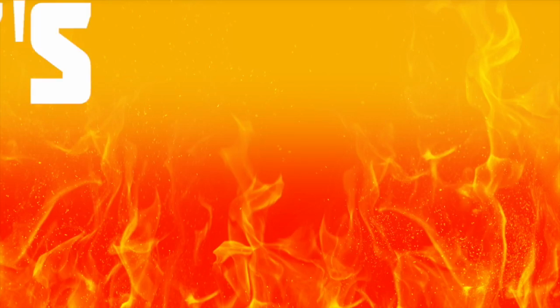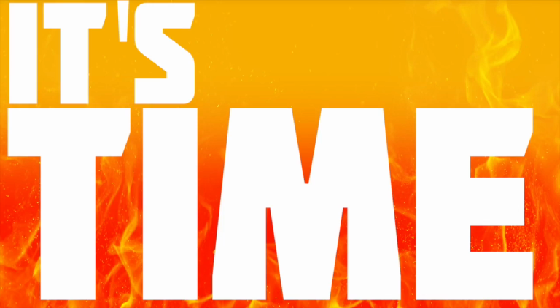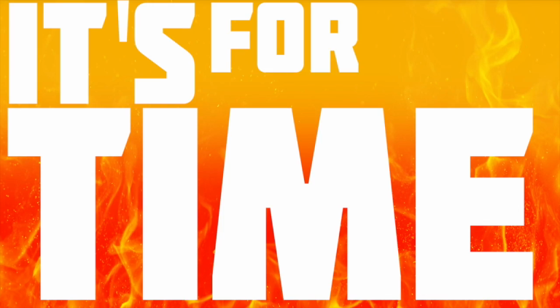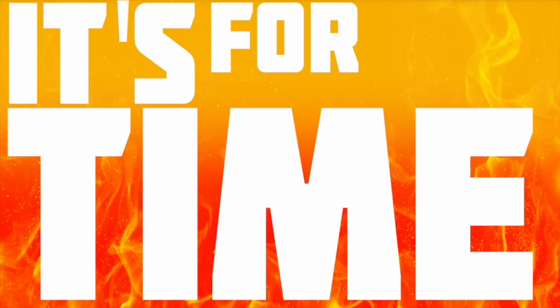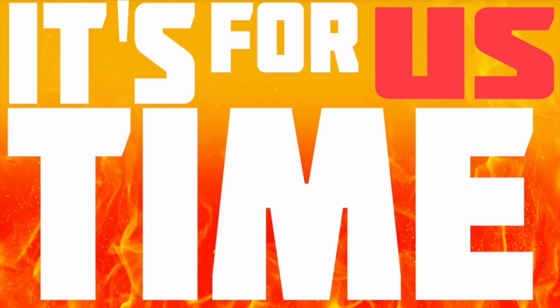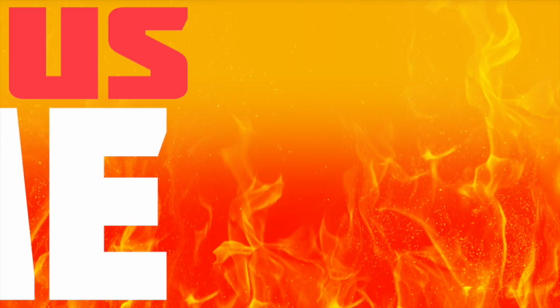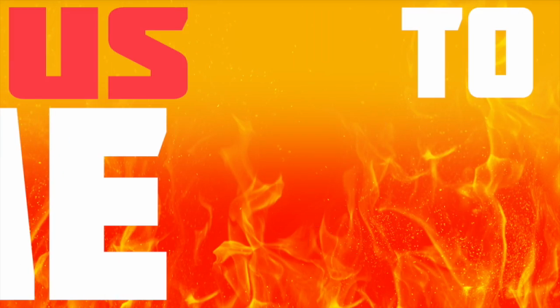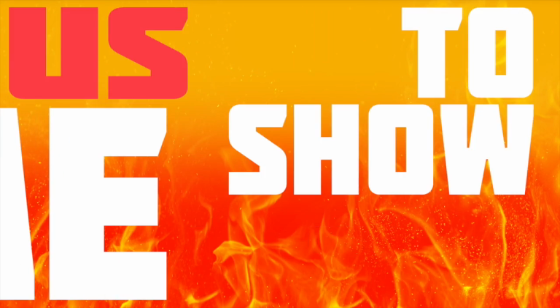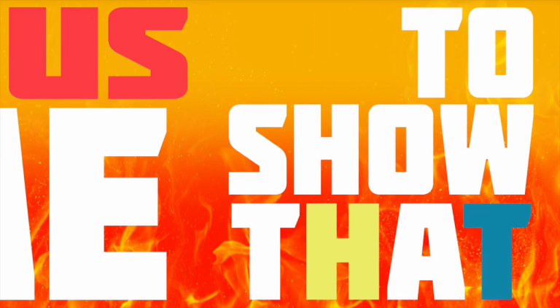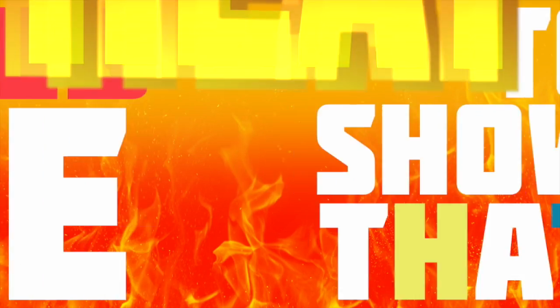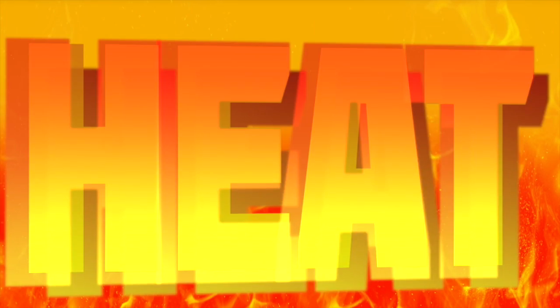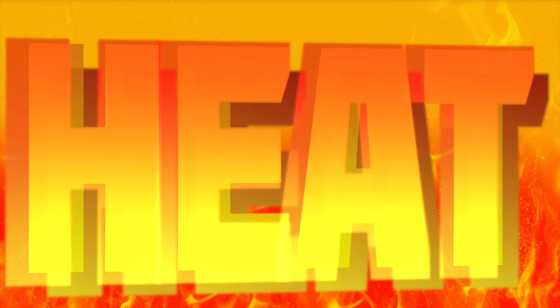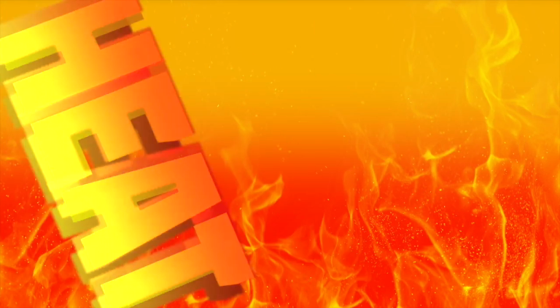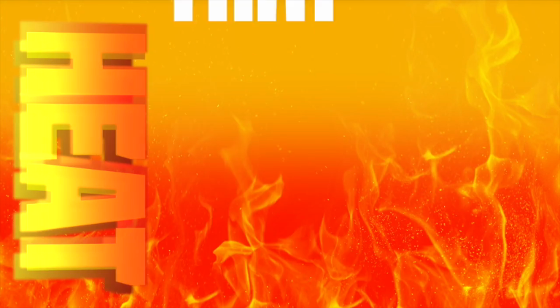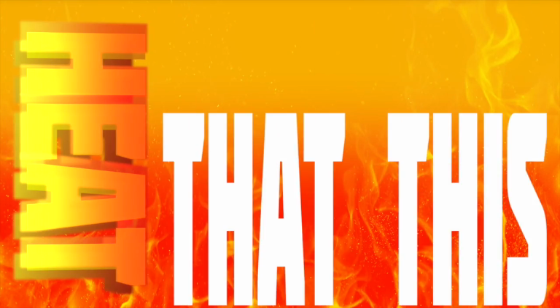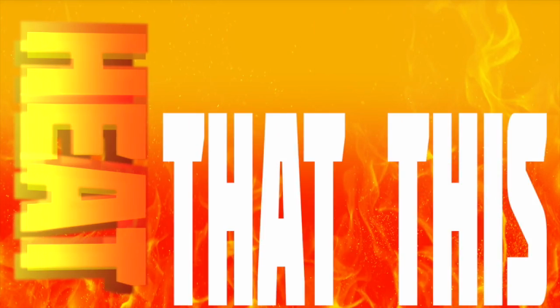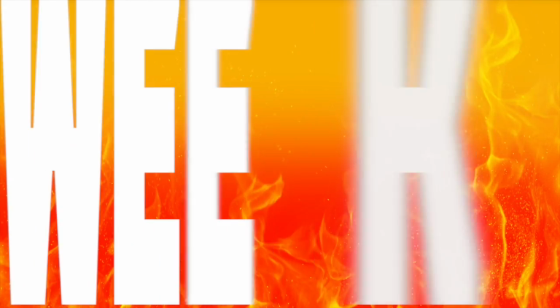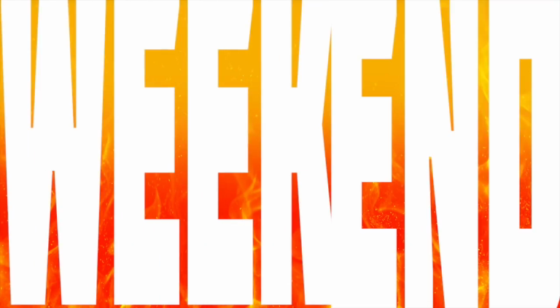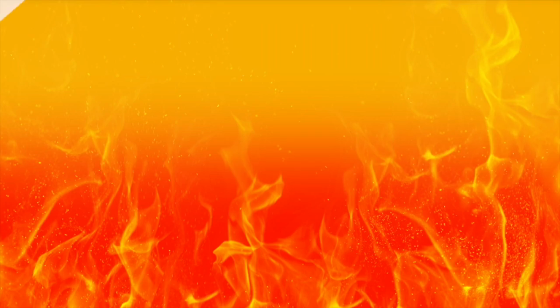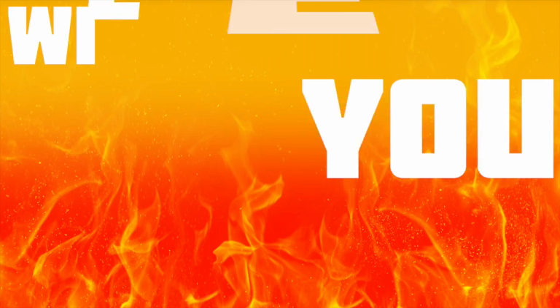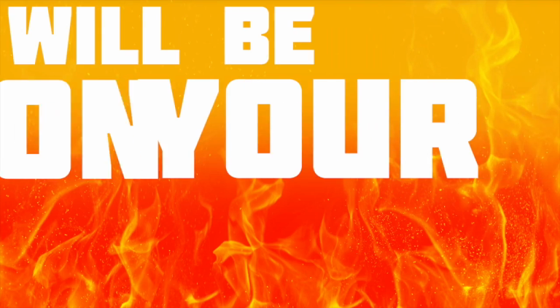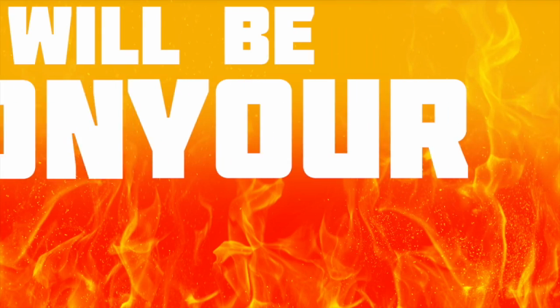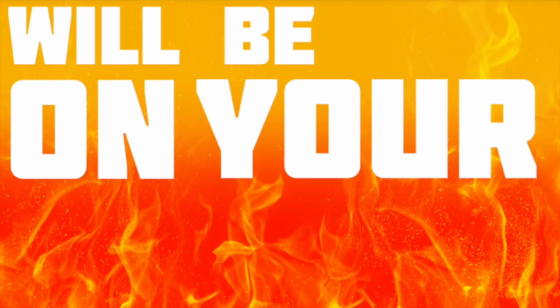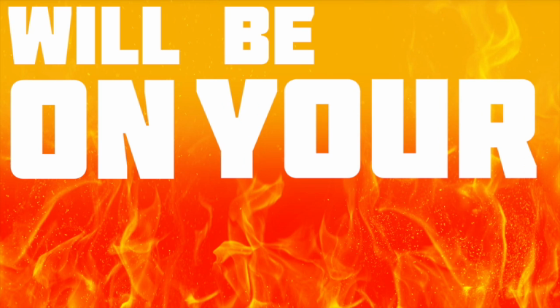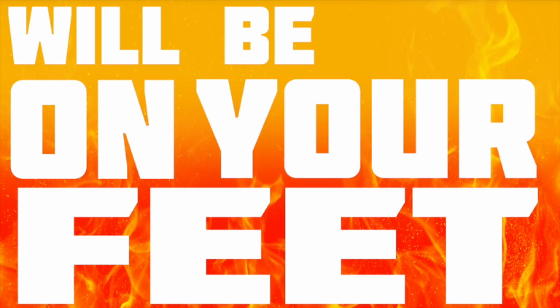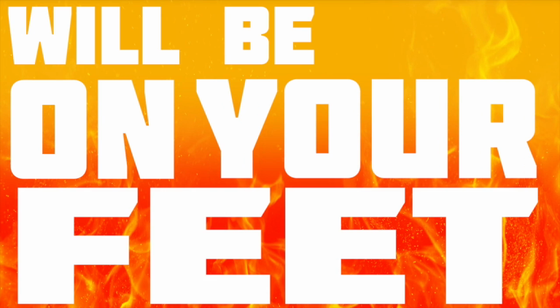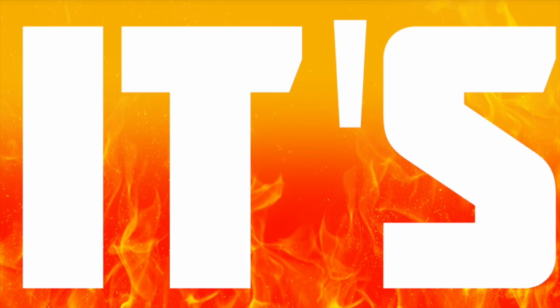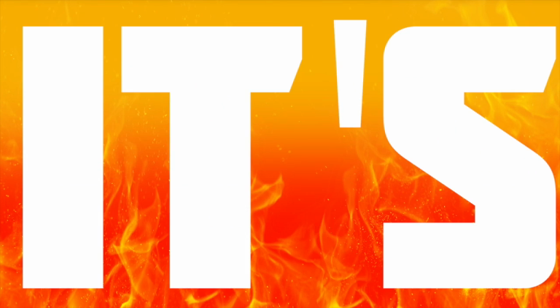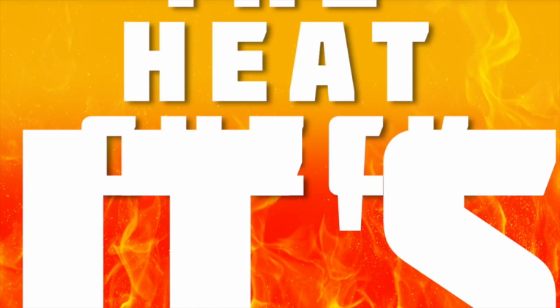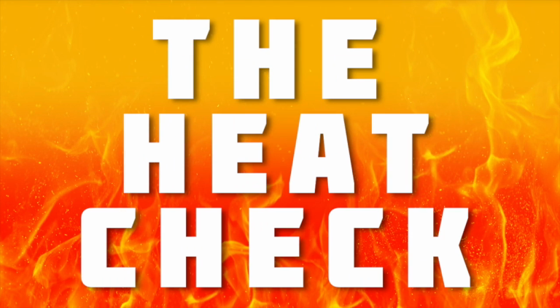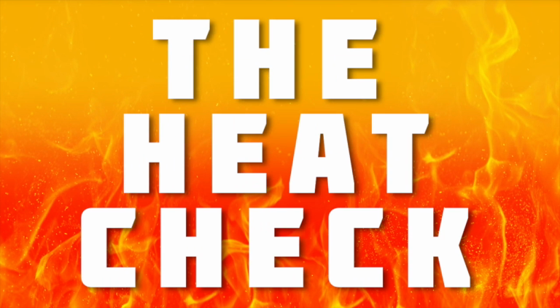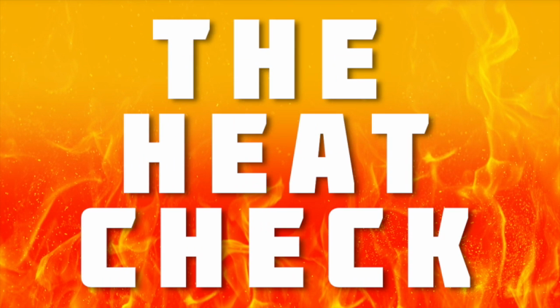It's time for us to show that heat that this weekend will be on your feet. It's the Heat Check.